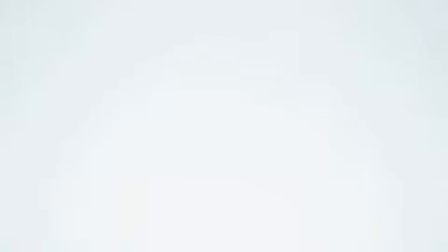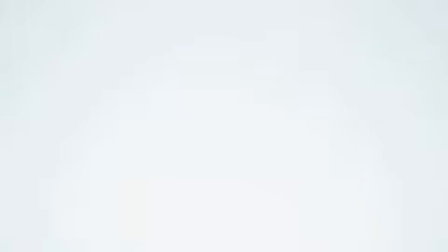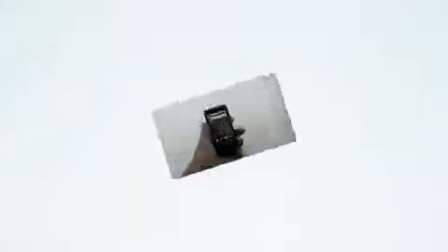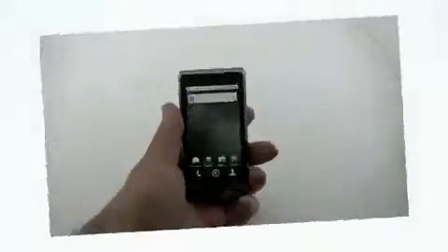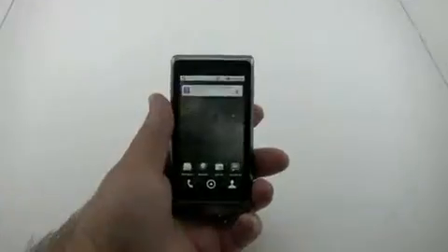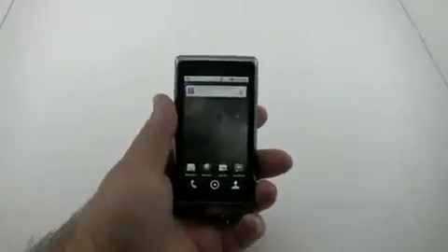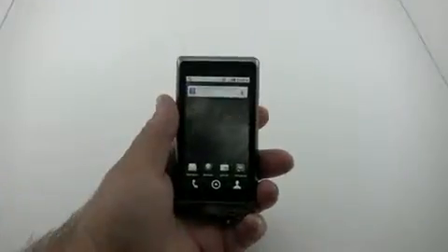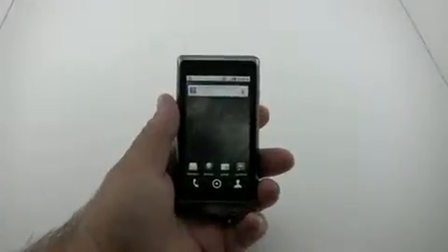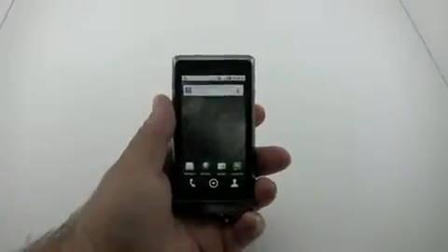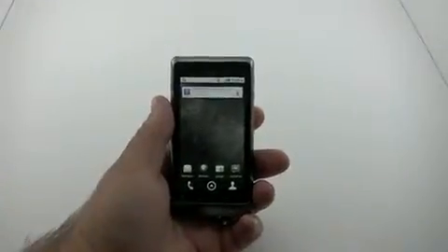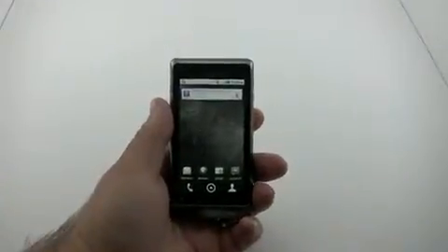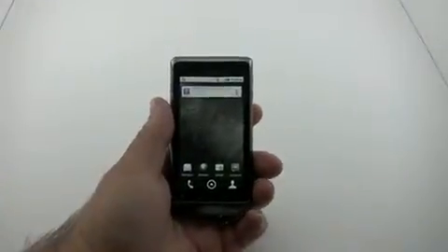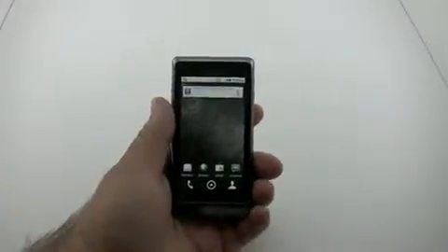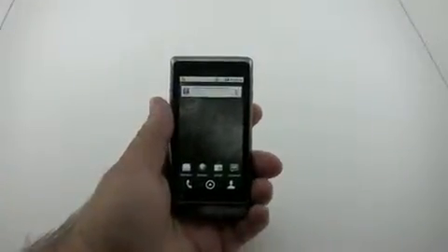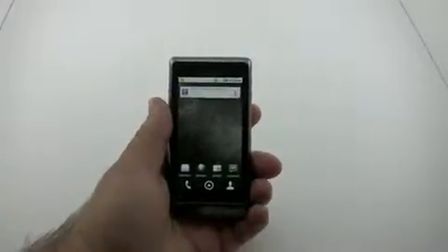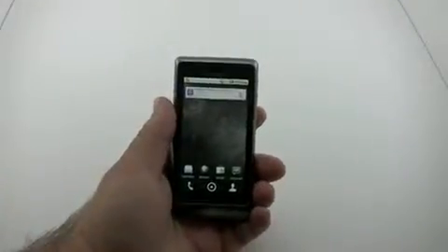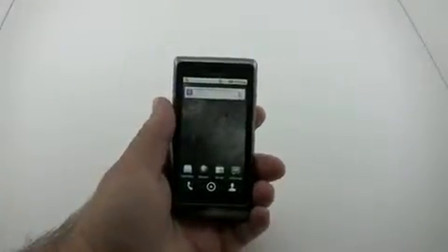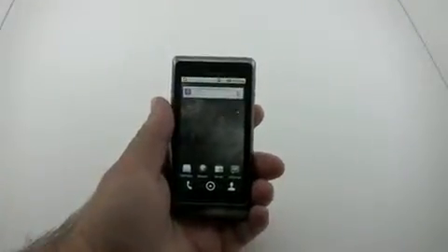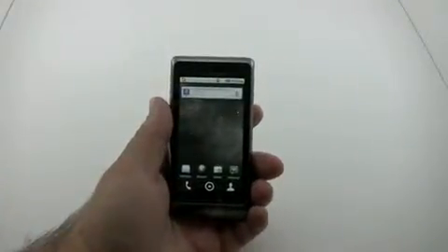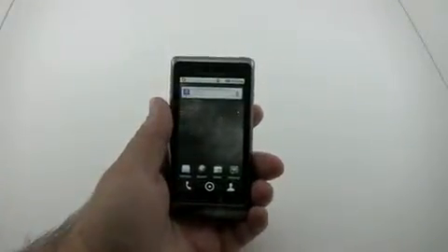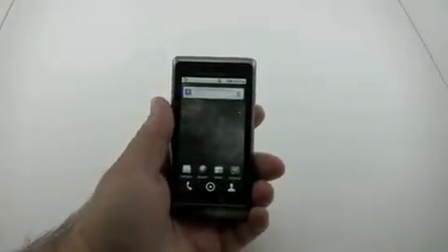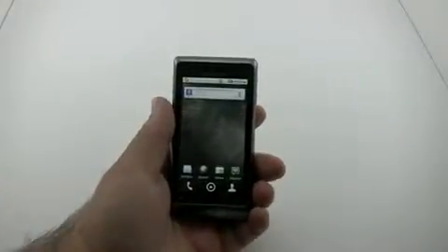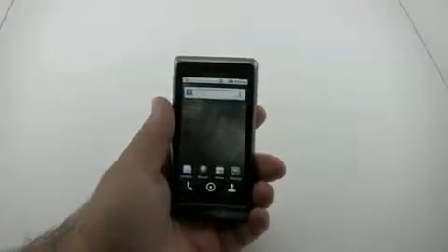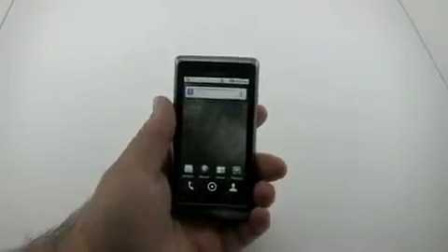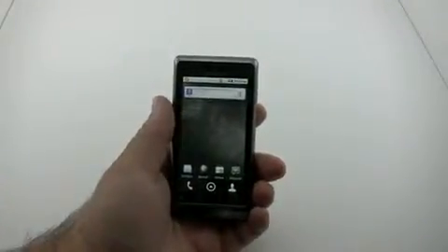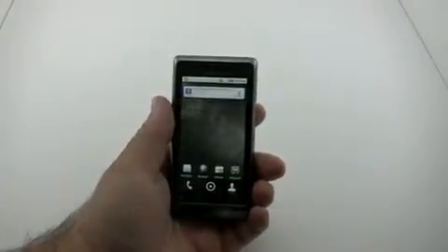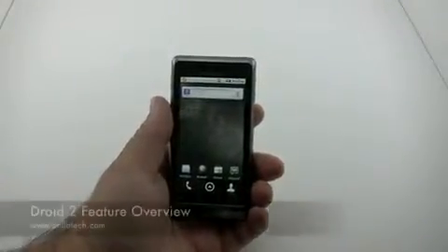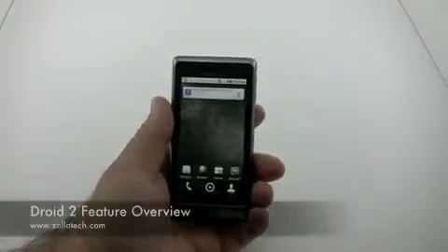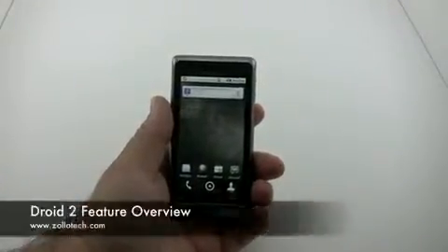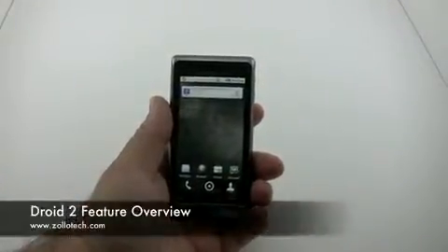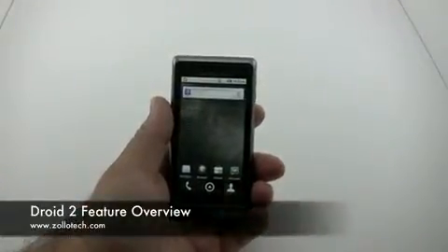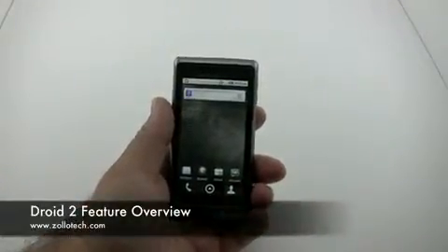Hi, this is Aaron with Zollotech, and today we're going to take a little bit deeper look into the Droid 2.